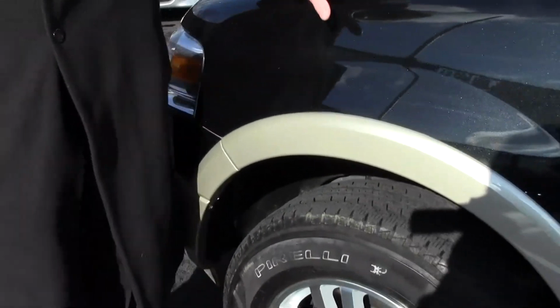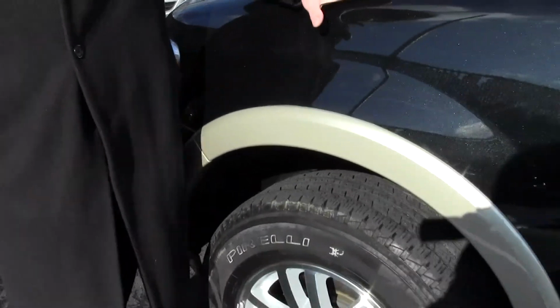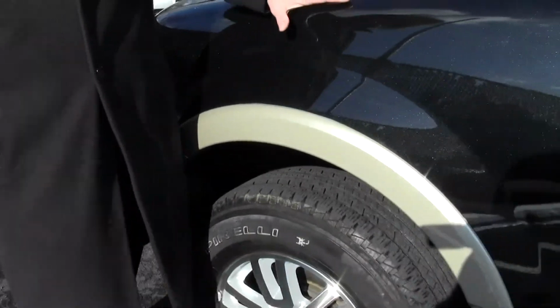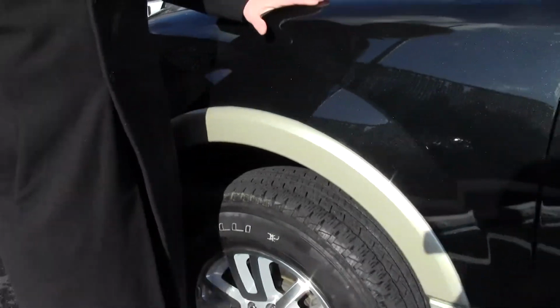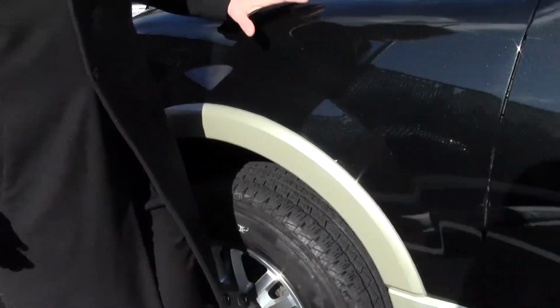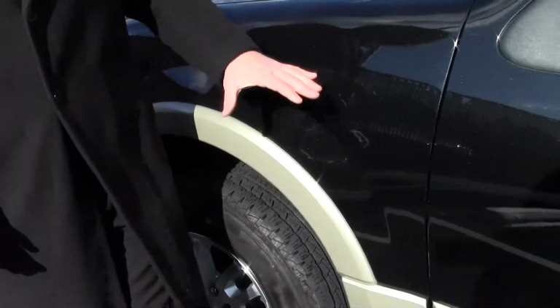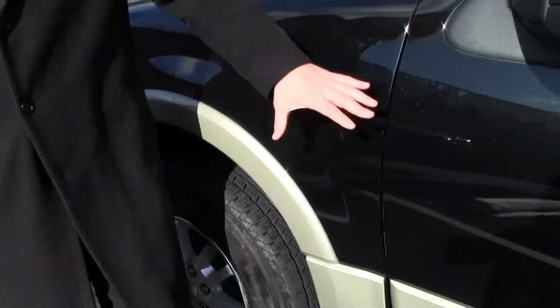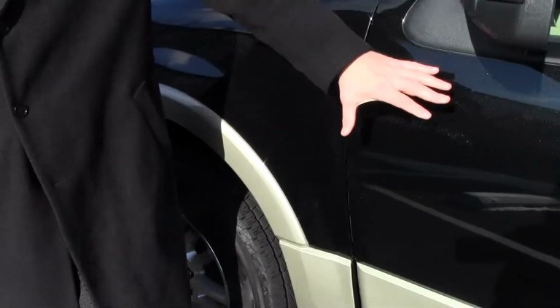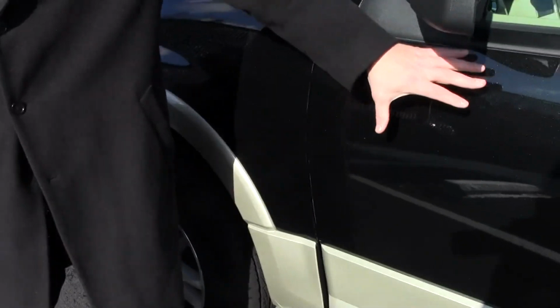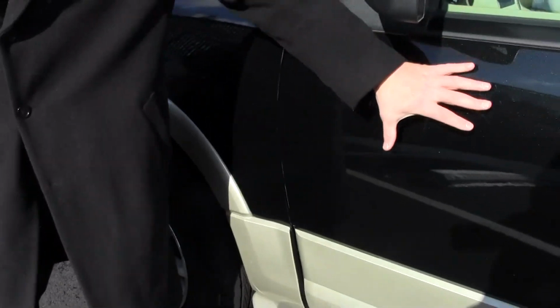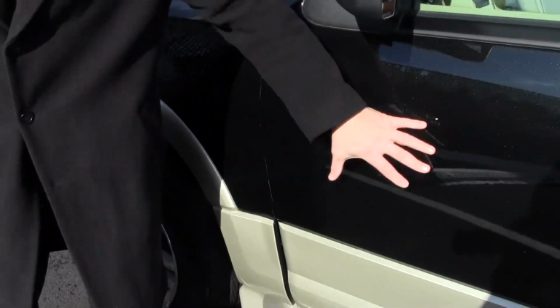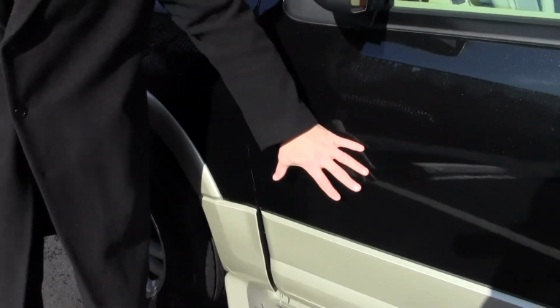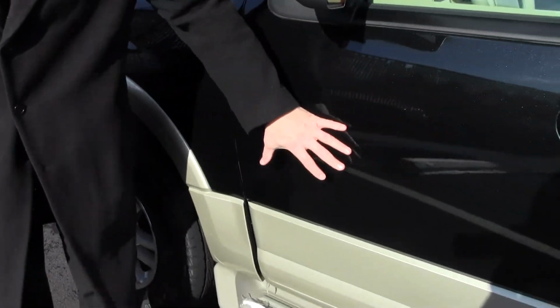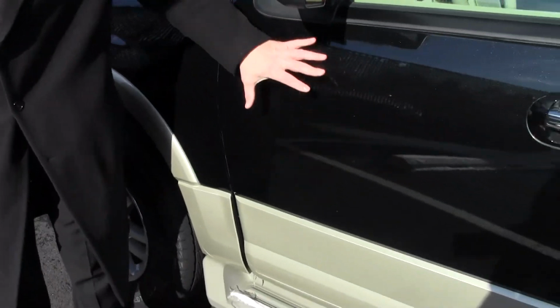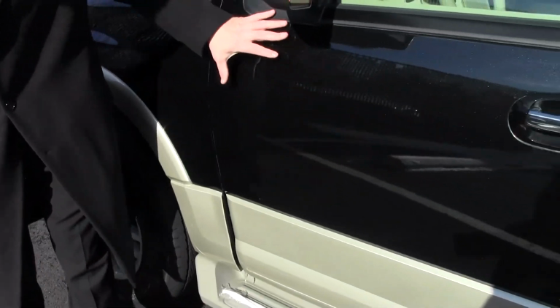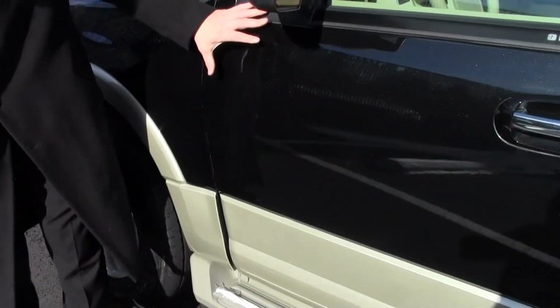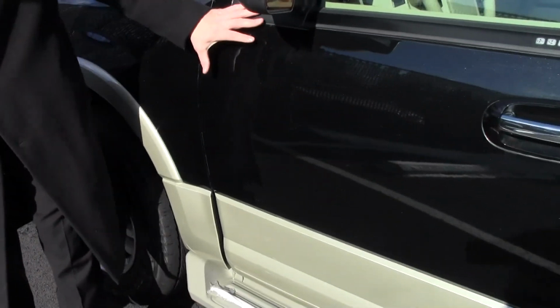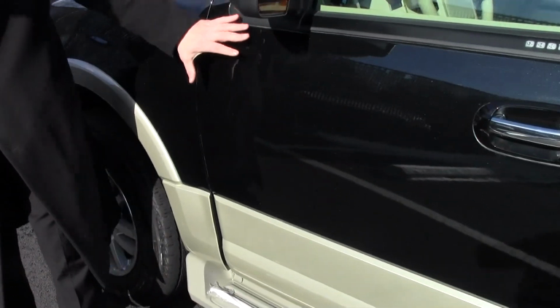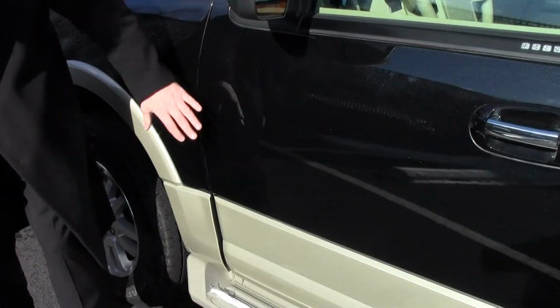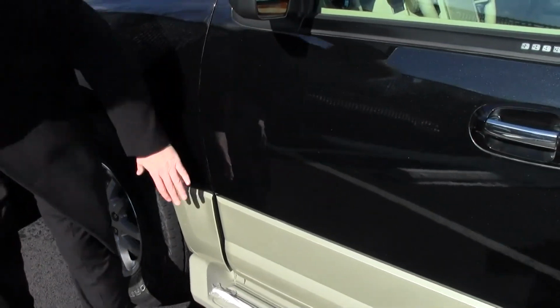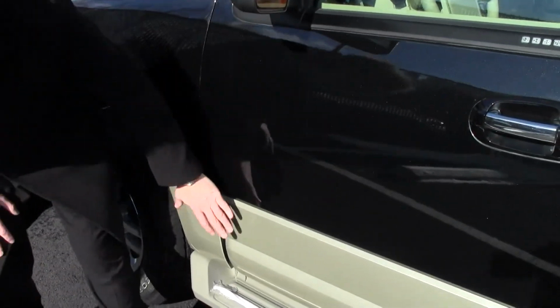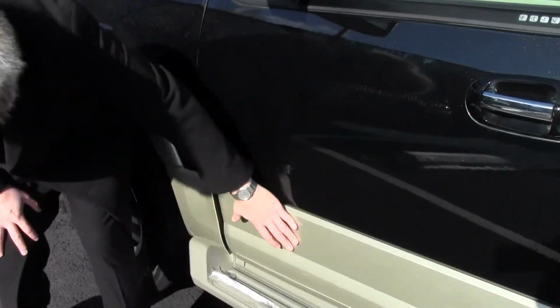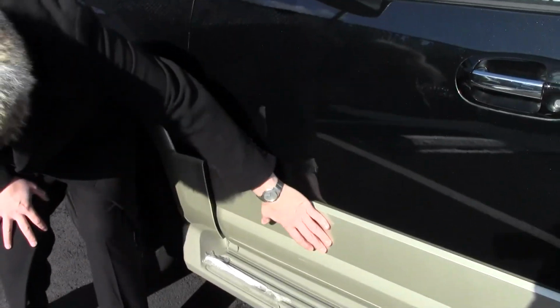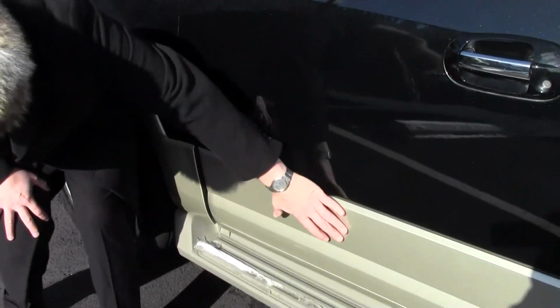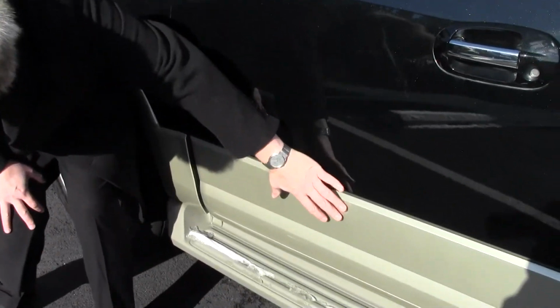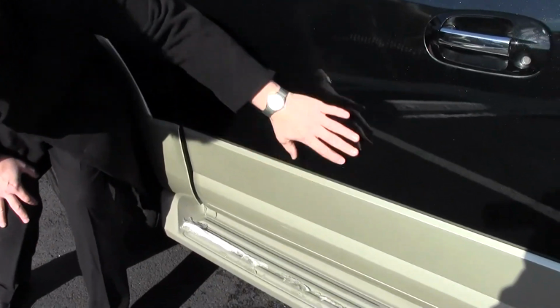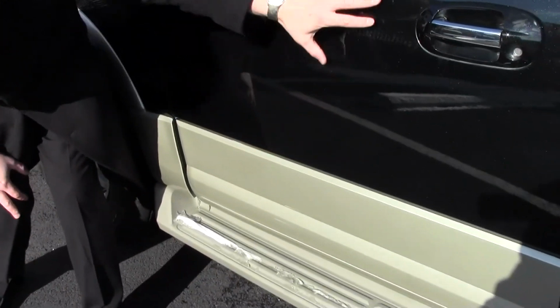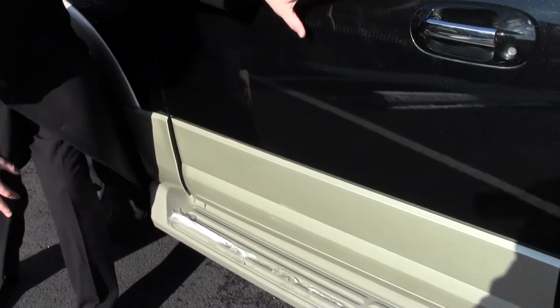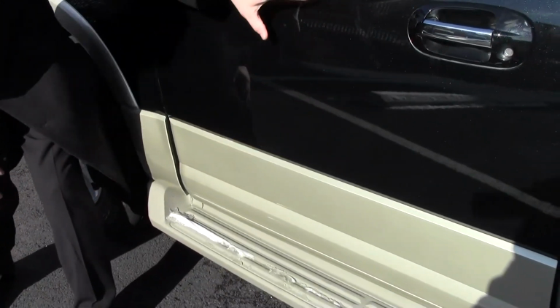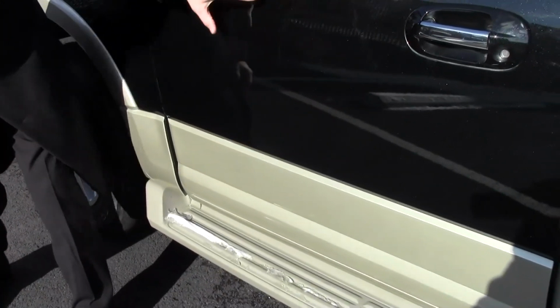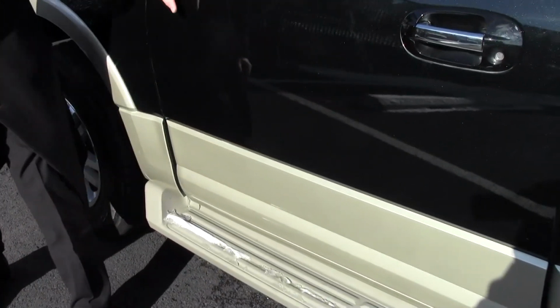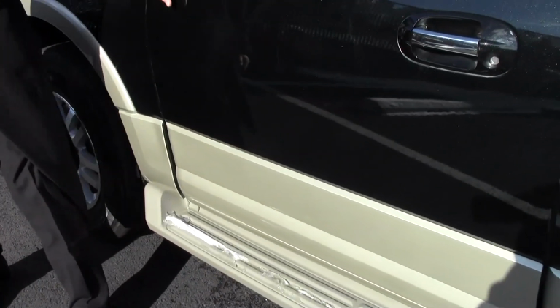On the driver's side door, it's immaculate. No dents, dings, or scratches anywhere, no chips. Excellent shape.